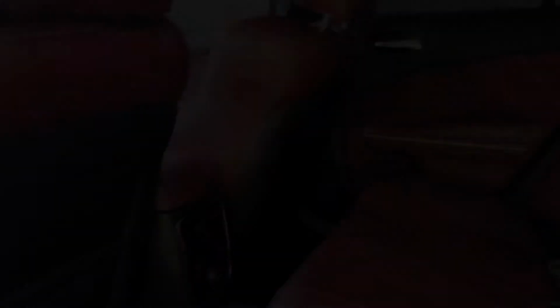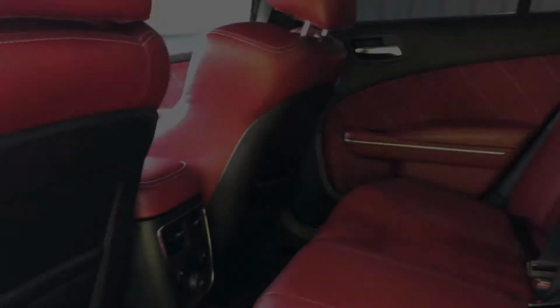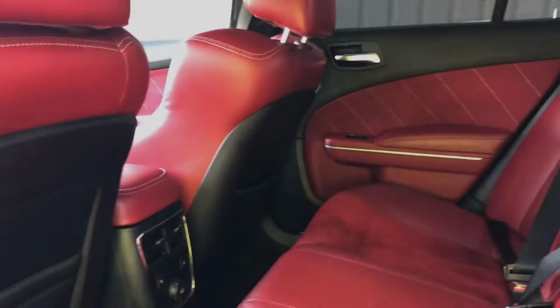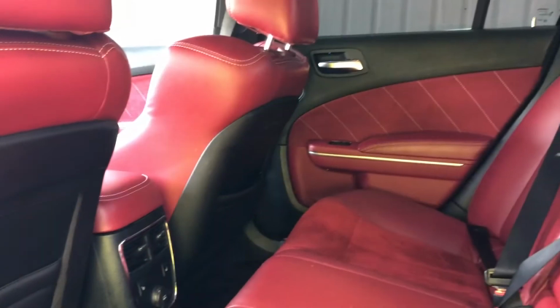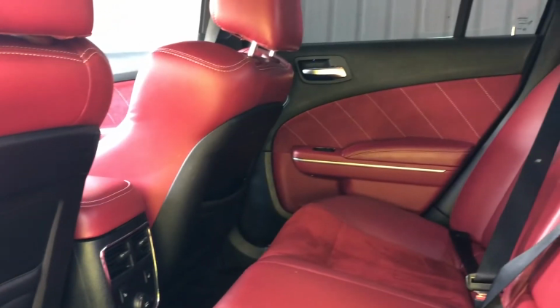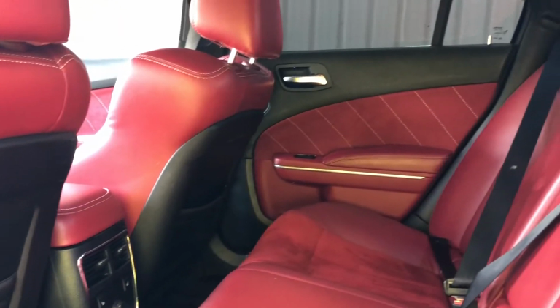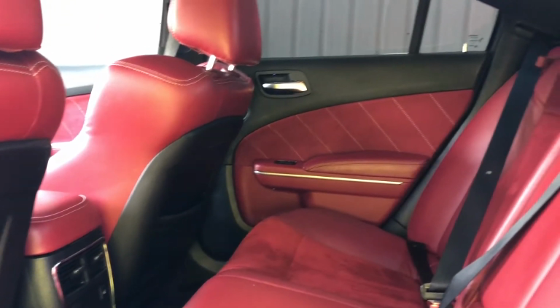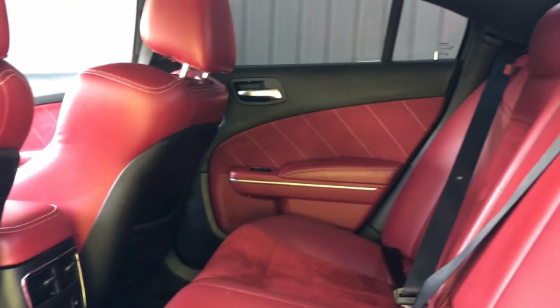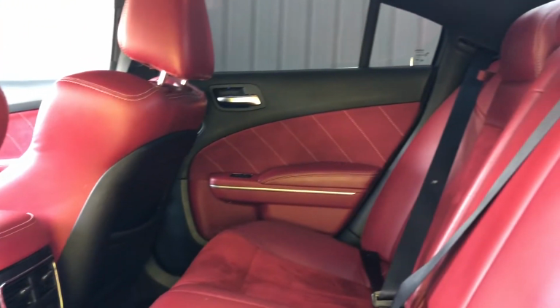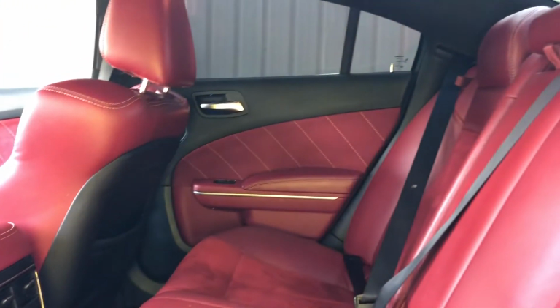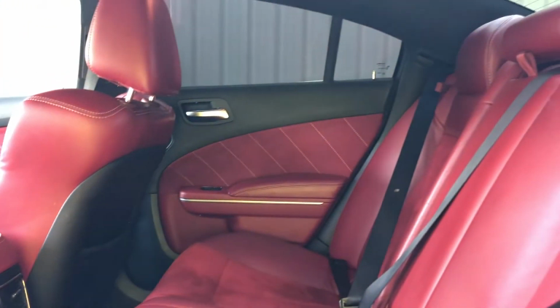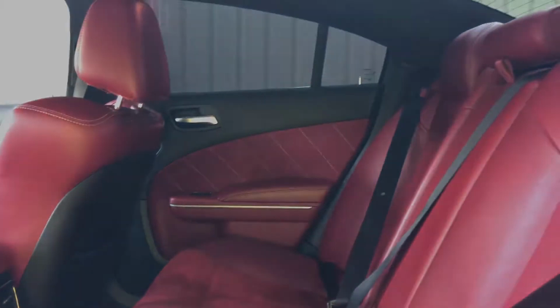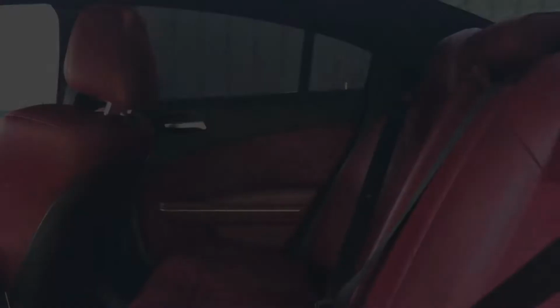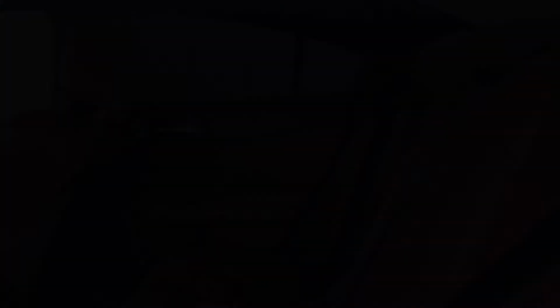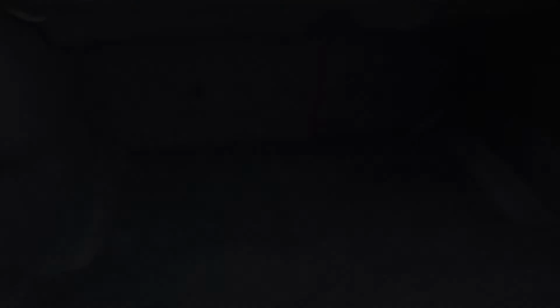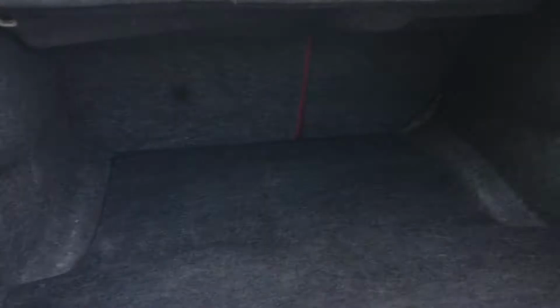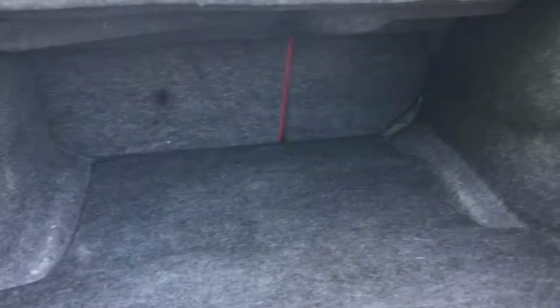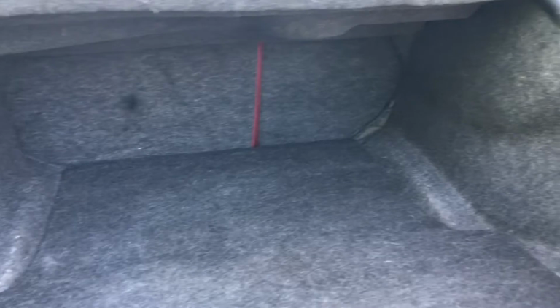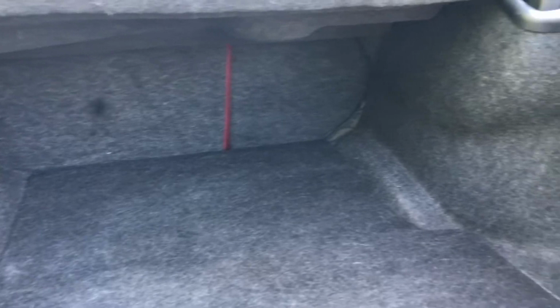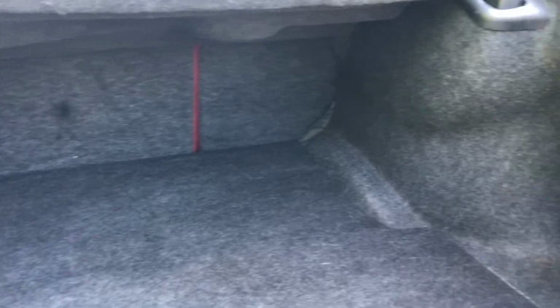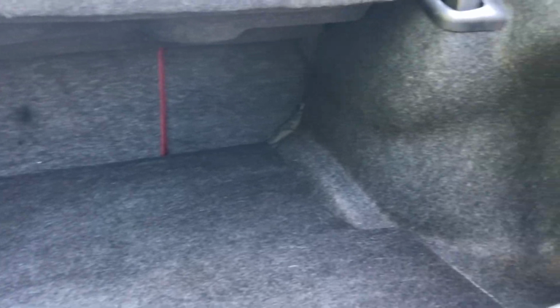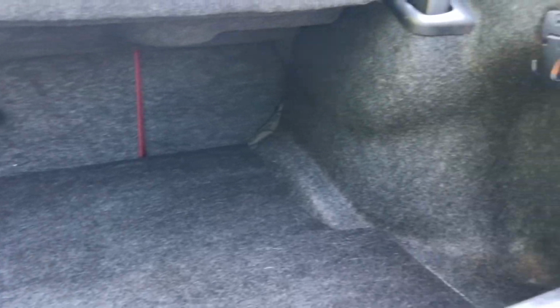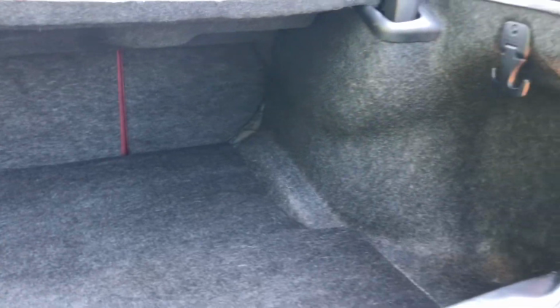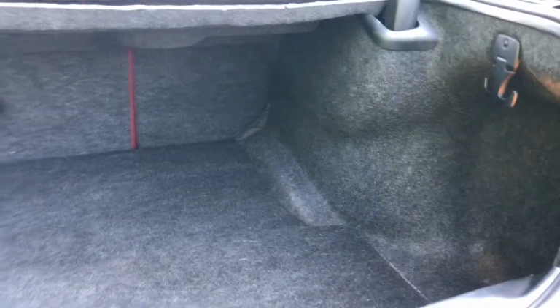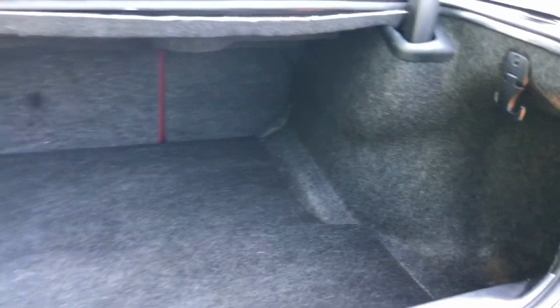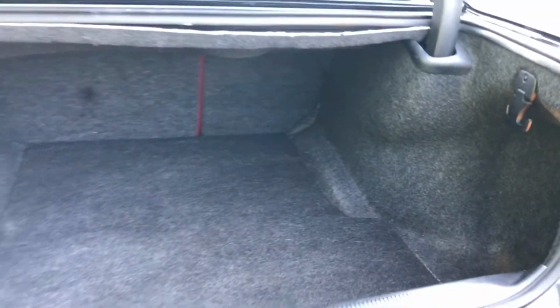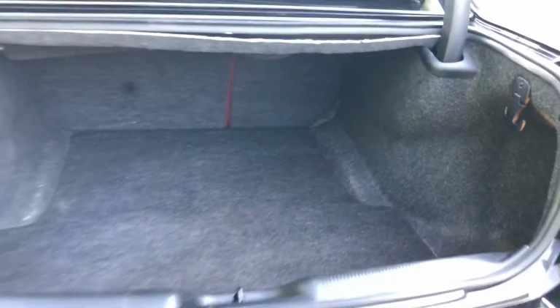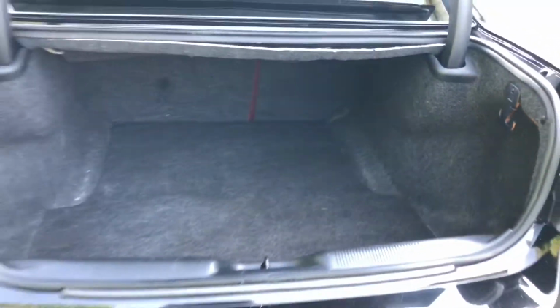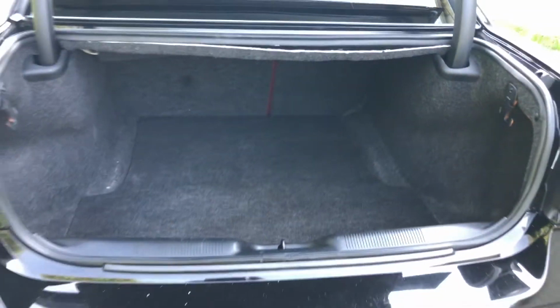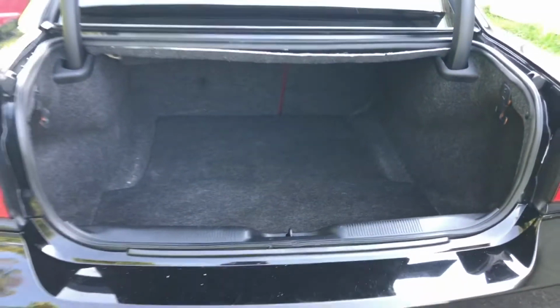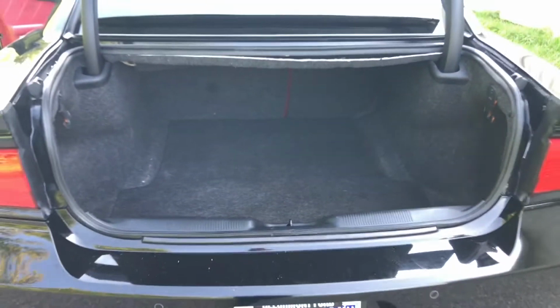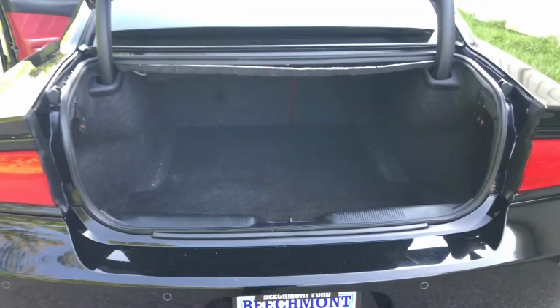The back seats have plenty of room for three adults and they're heated as well. The trunk is huge and you can even fold the seats down flat for some extra room if you need it.